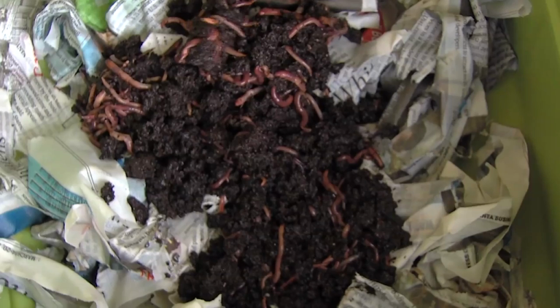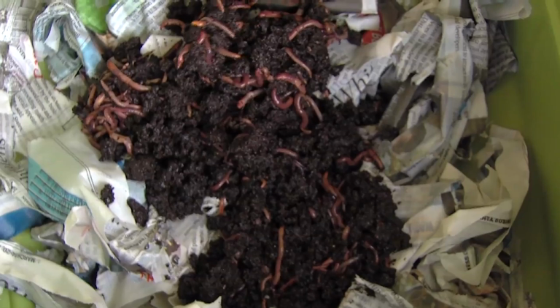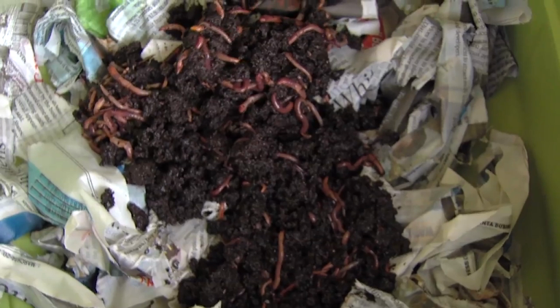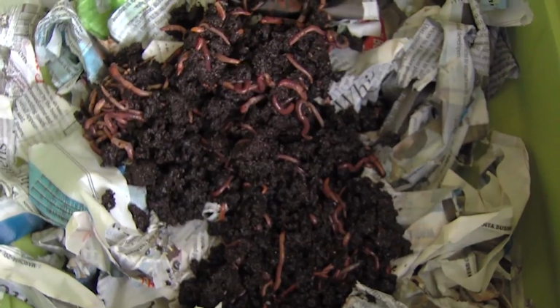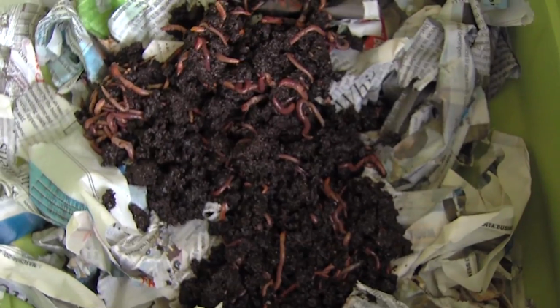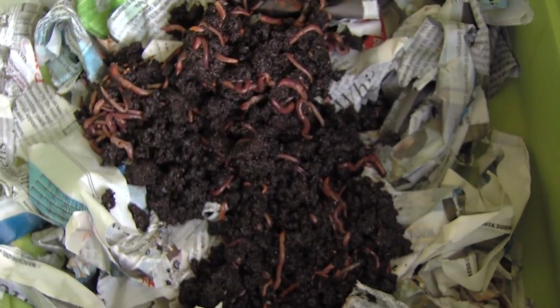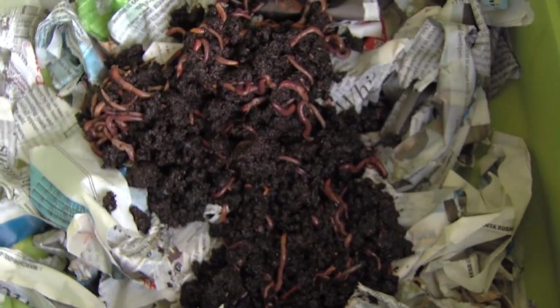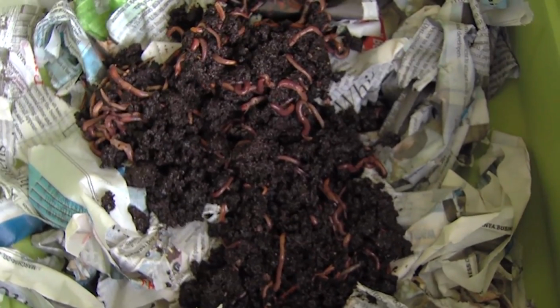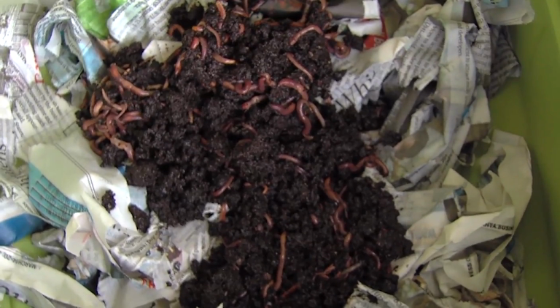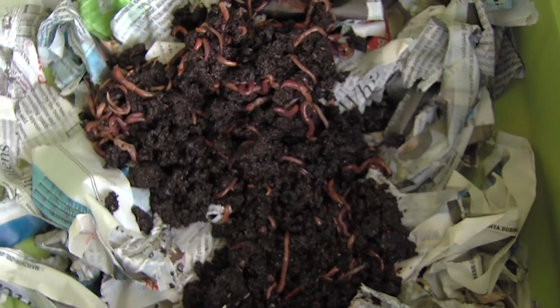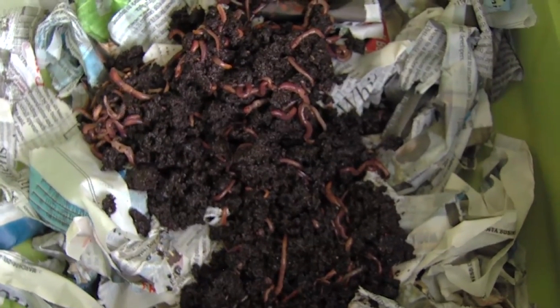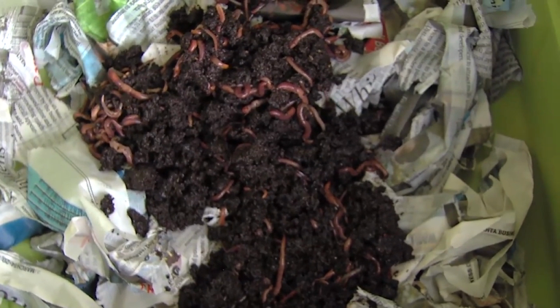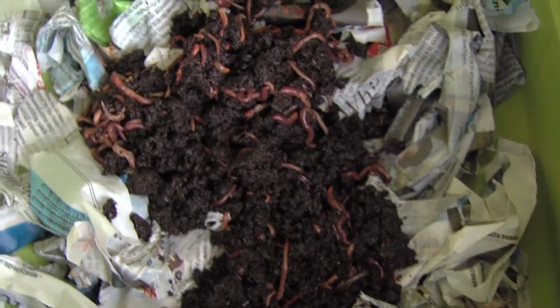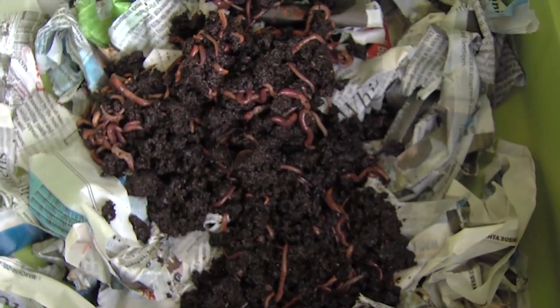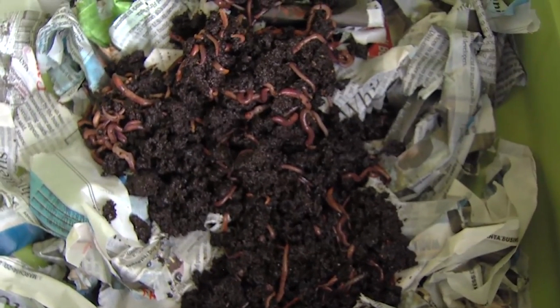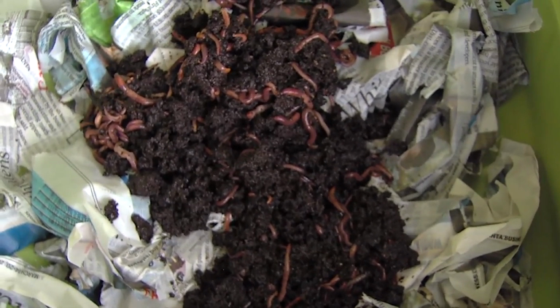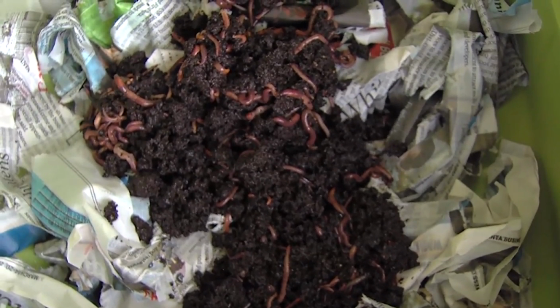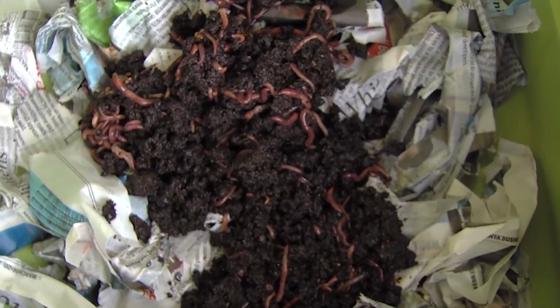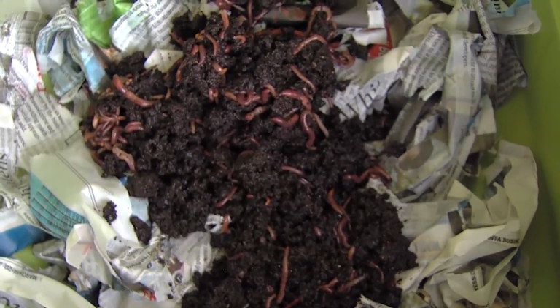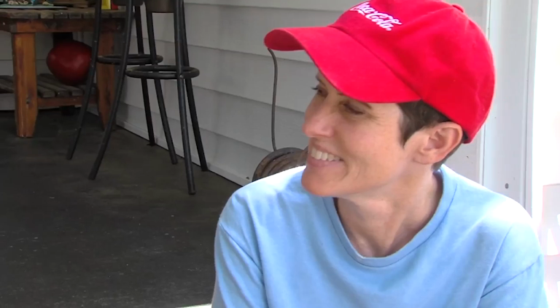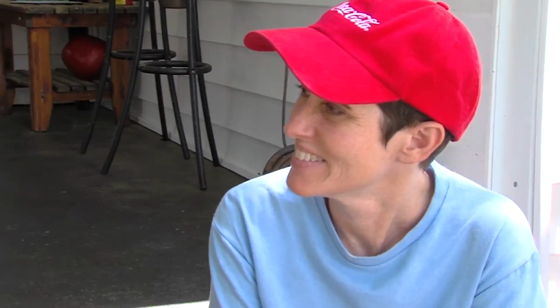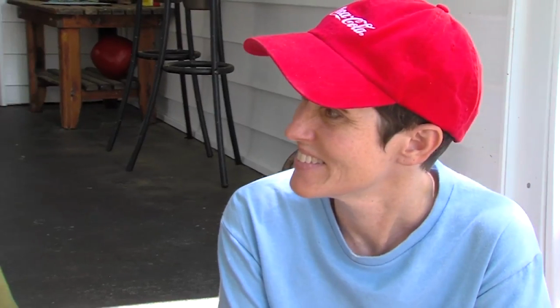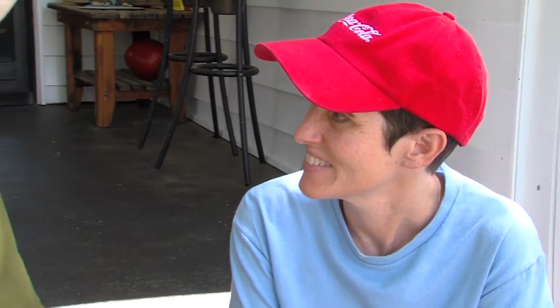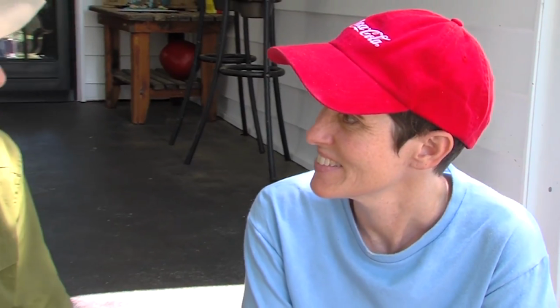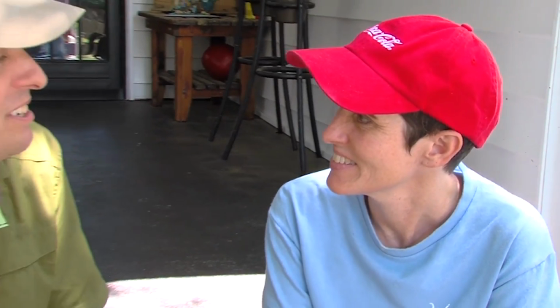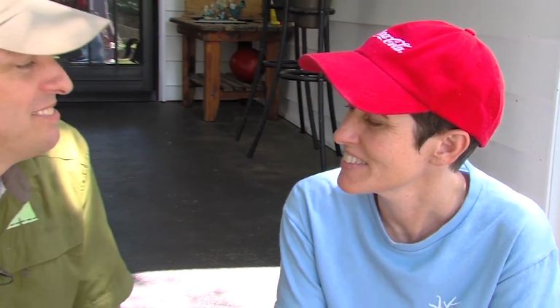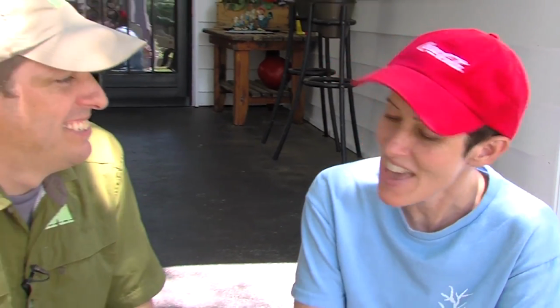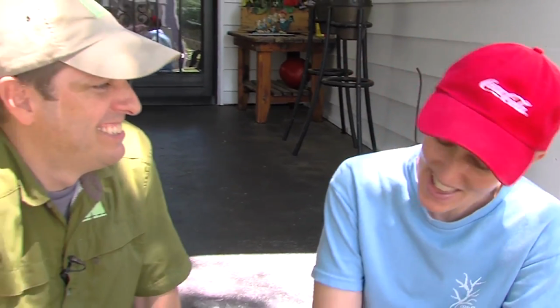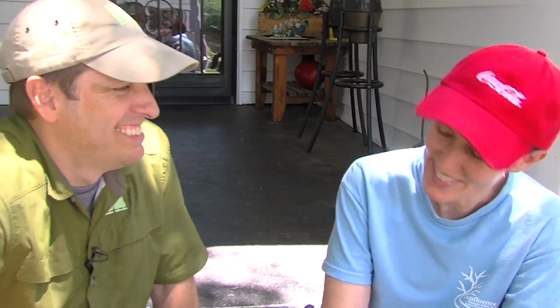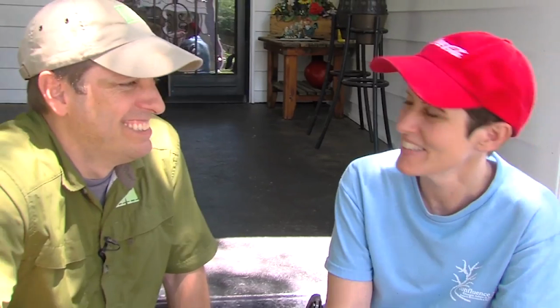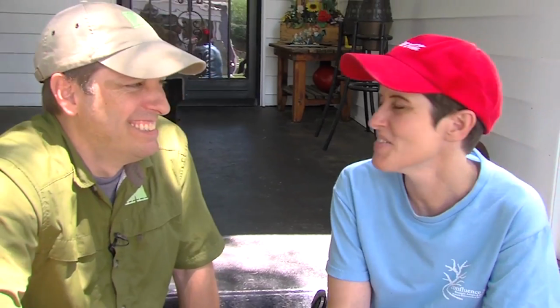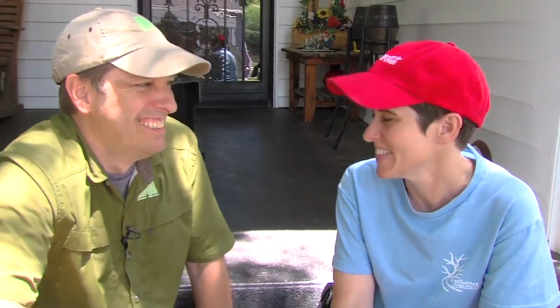The nice thing about worms is you're going to have some to share. We call sharing the worm love. Yeah, love it.